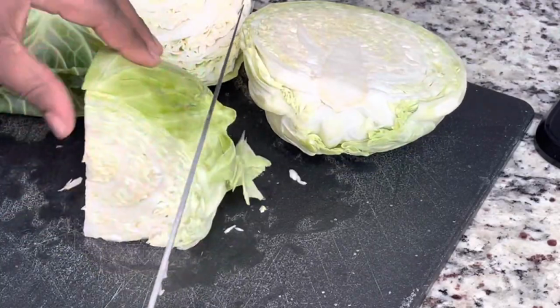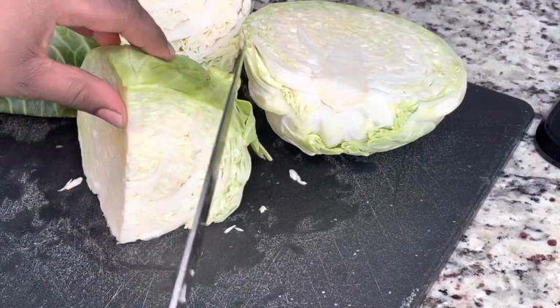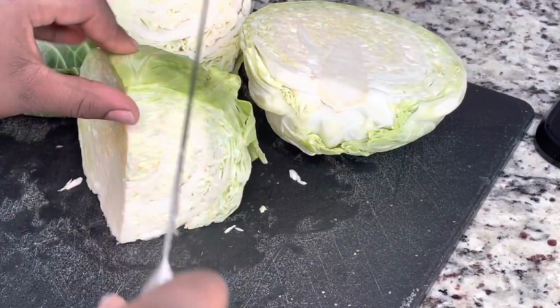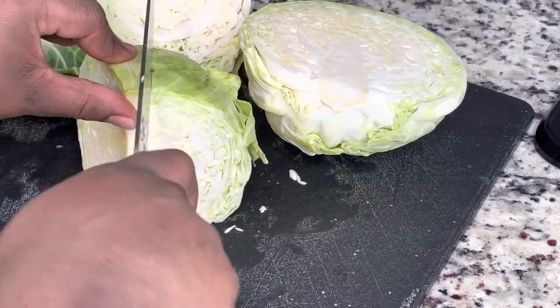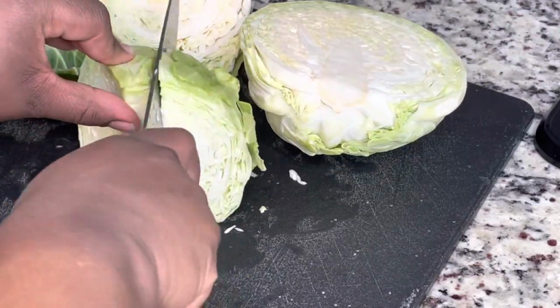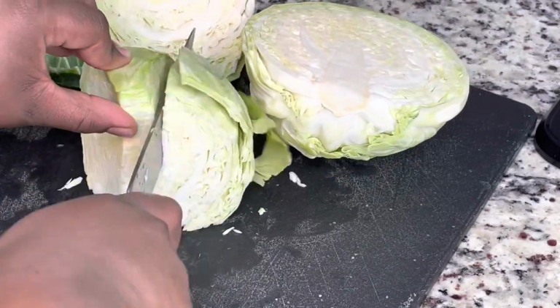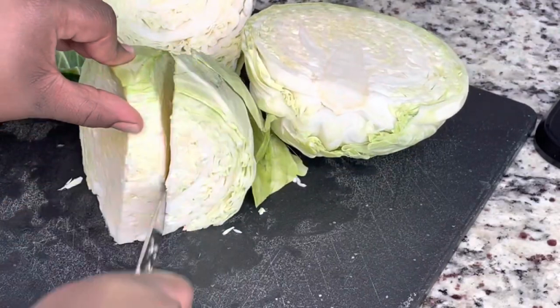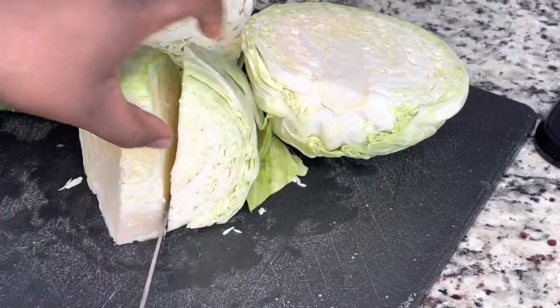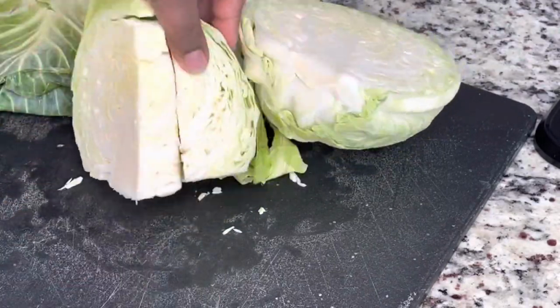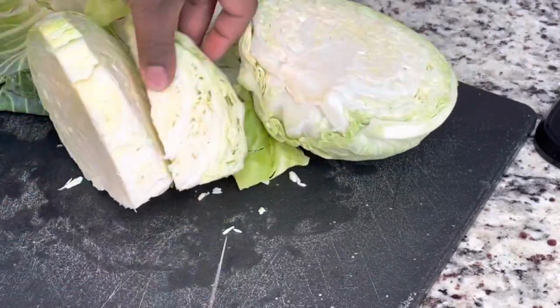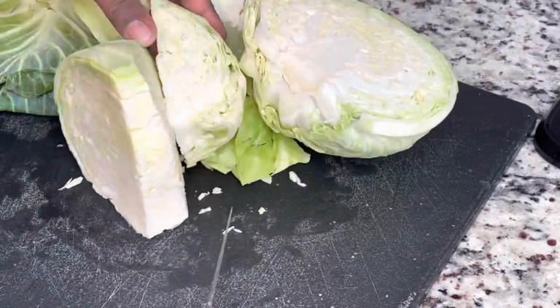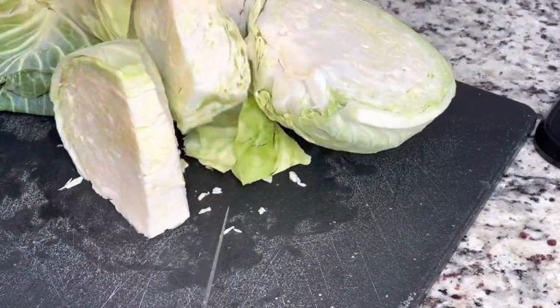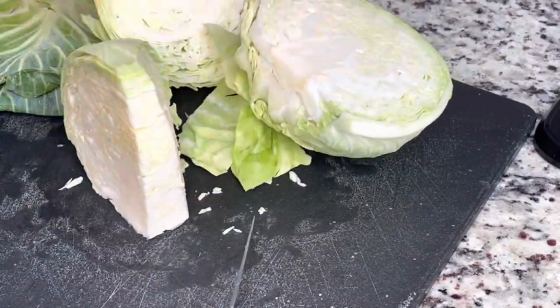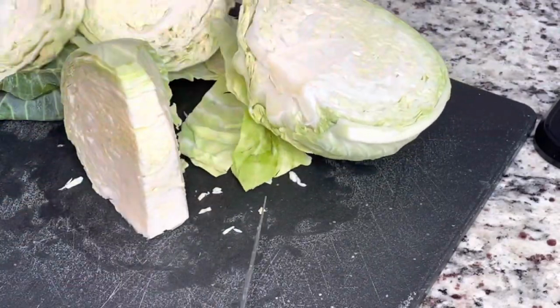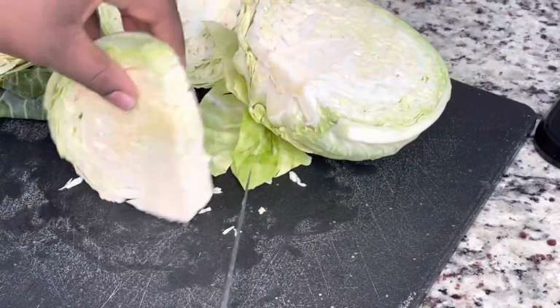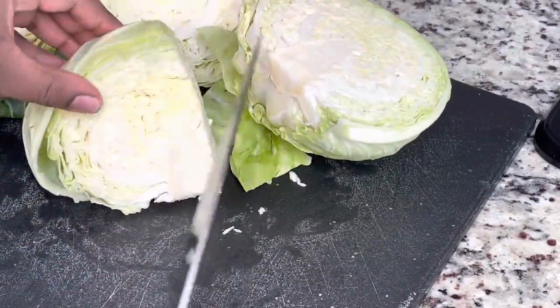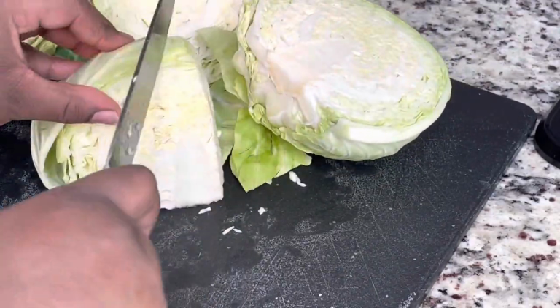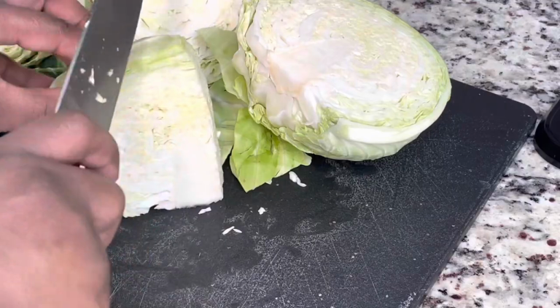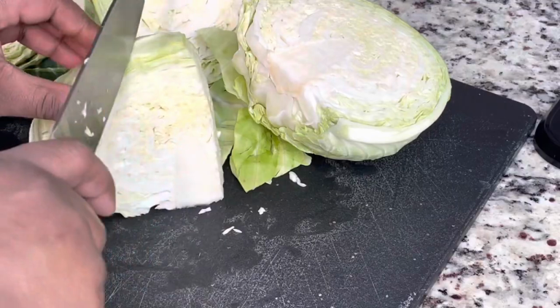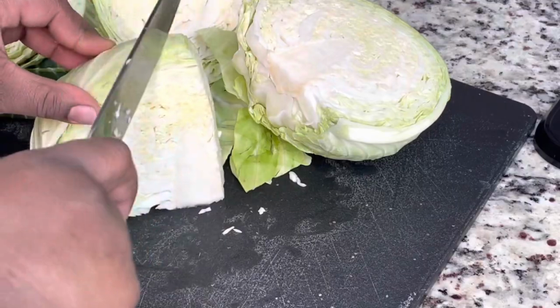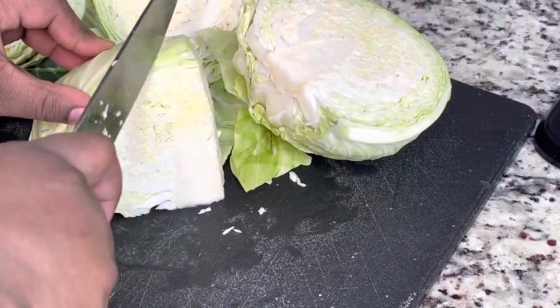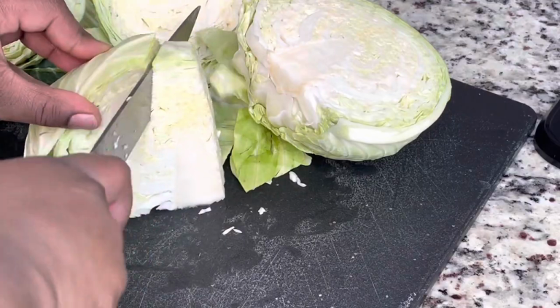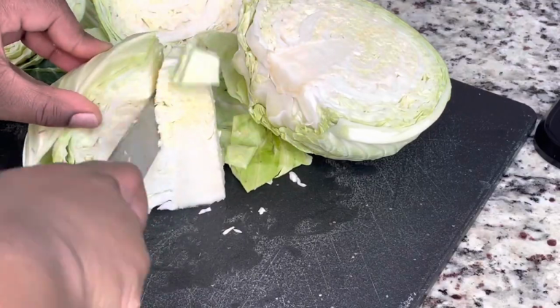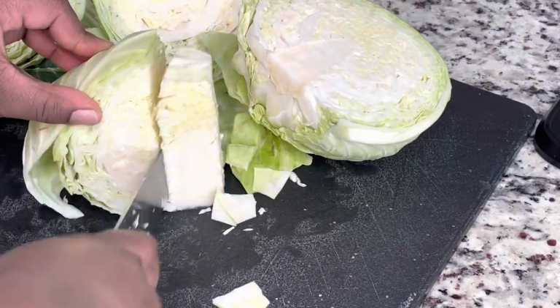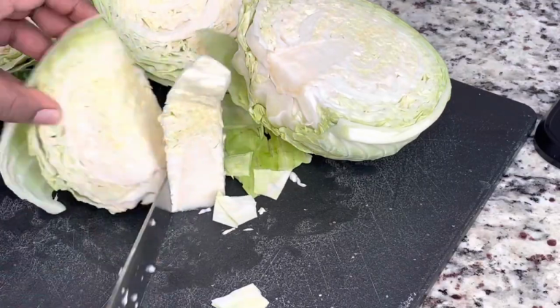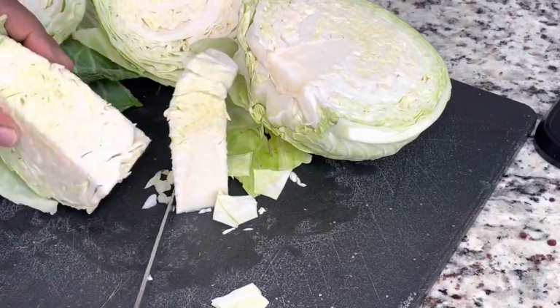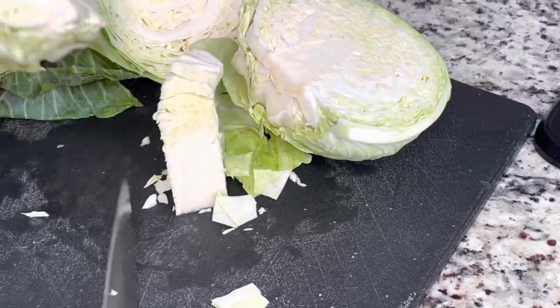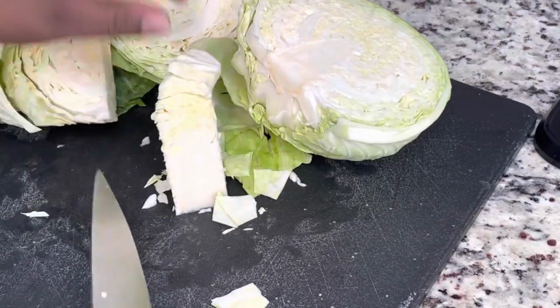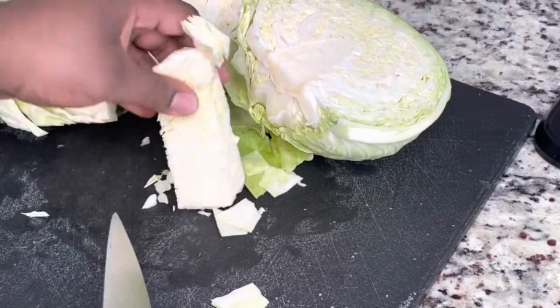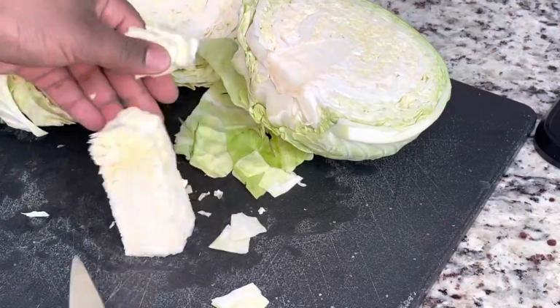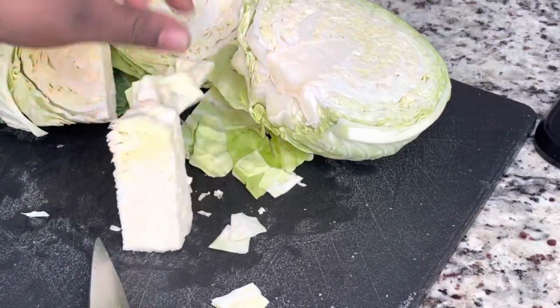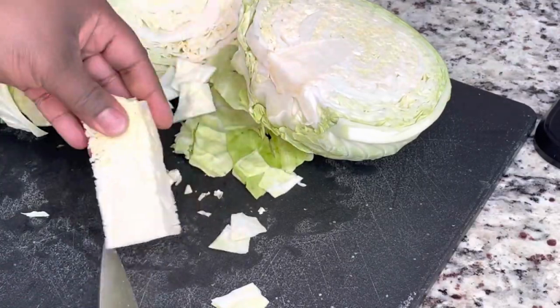So I'm basically just going to cut around that, and then I am going to slice up my cabbage.